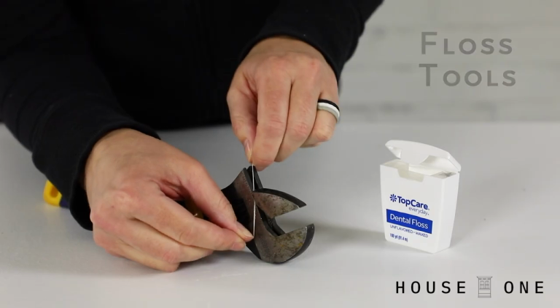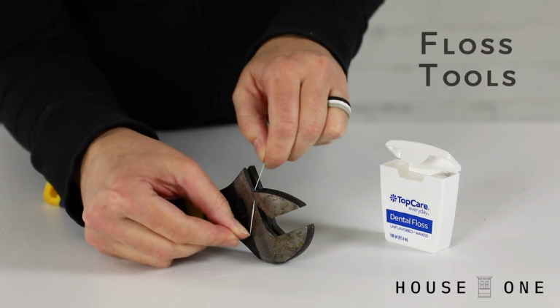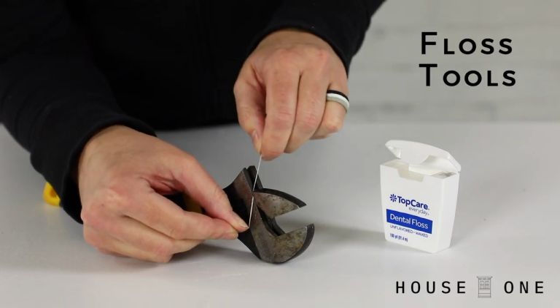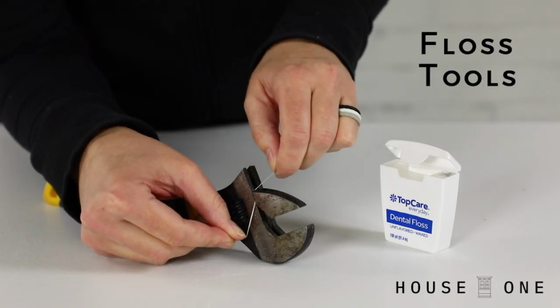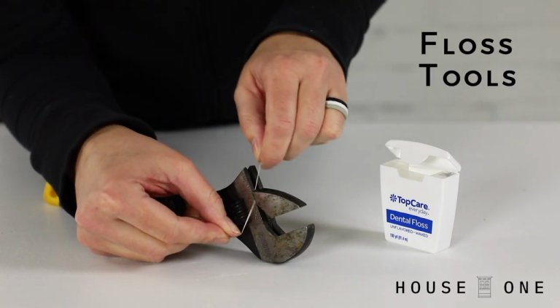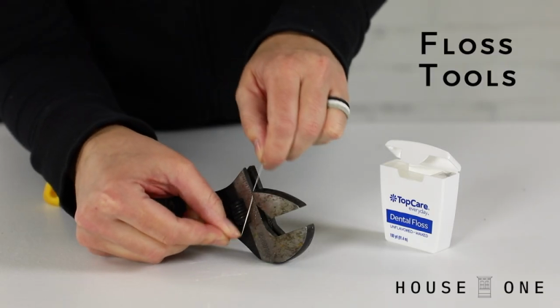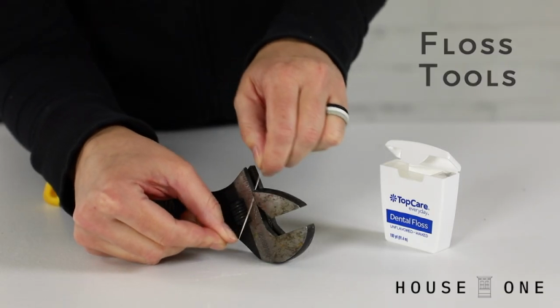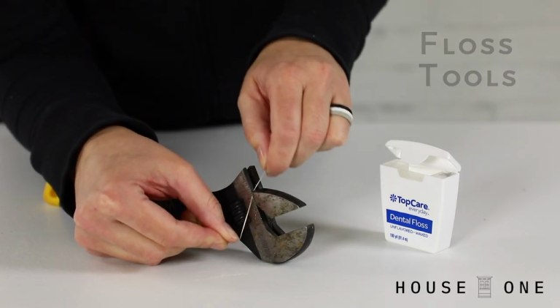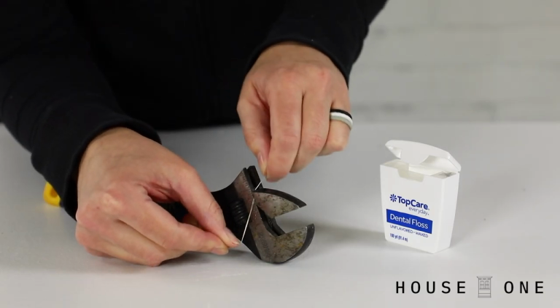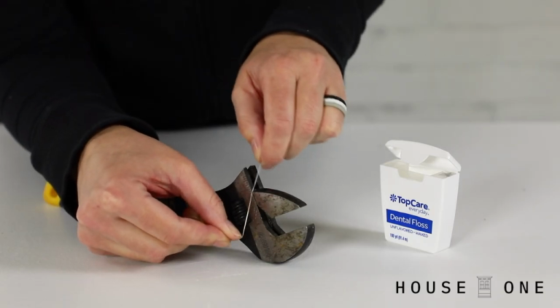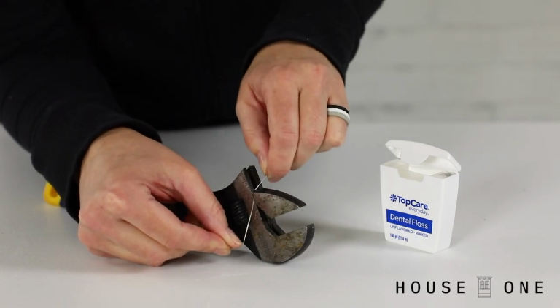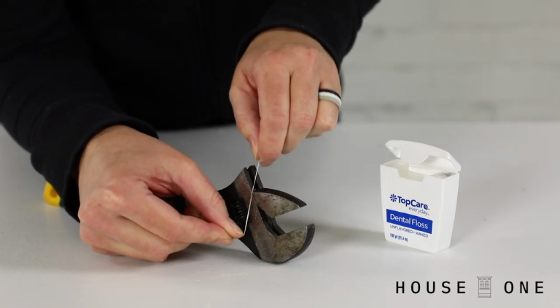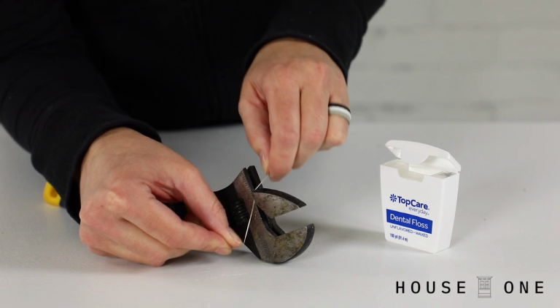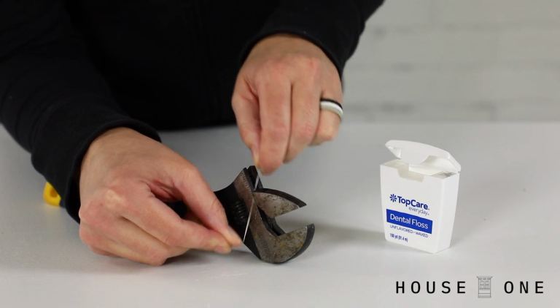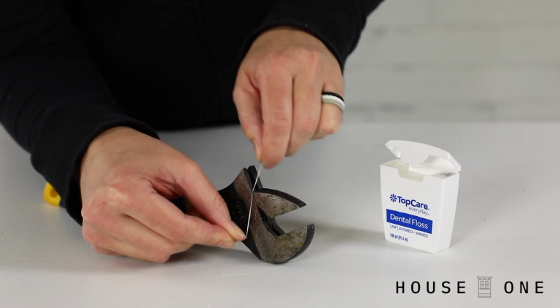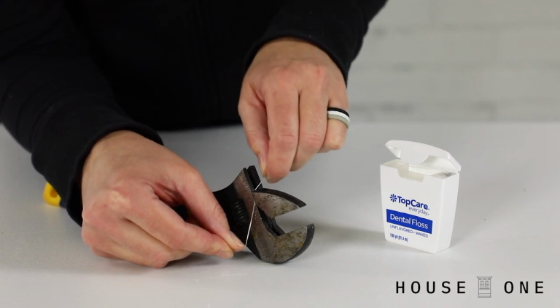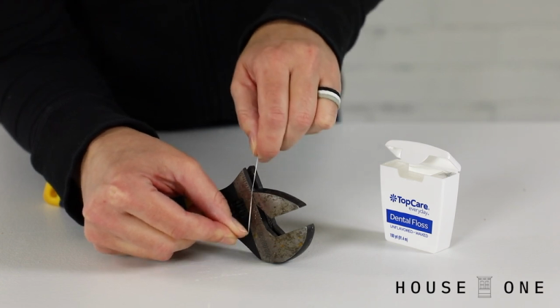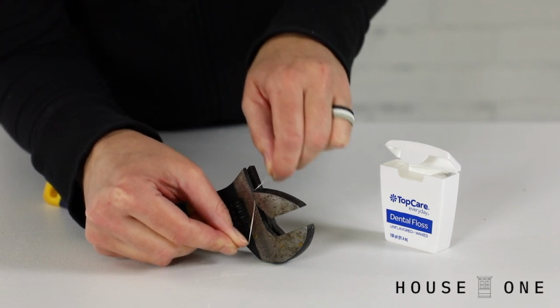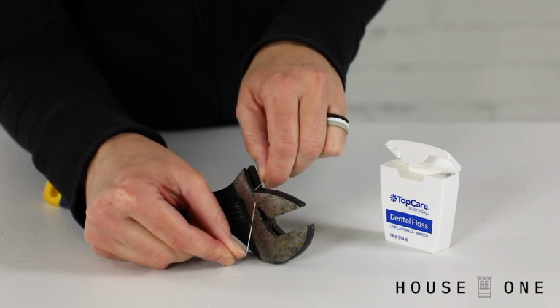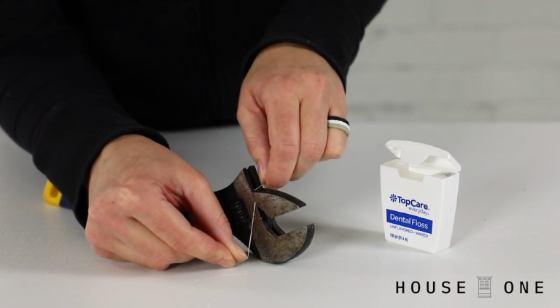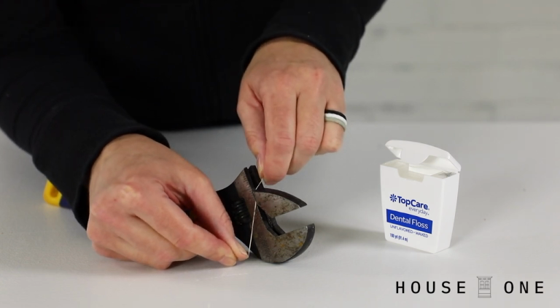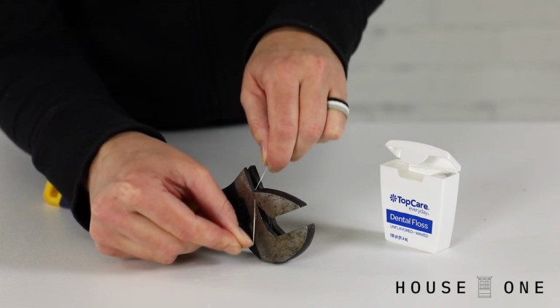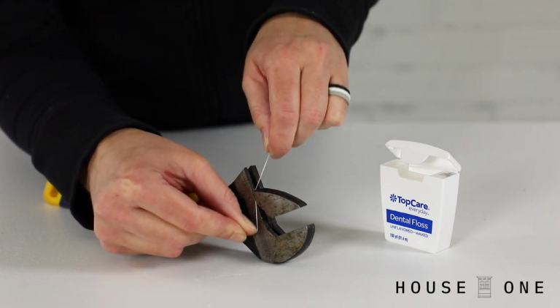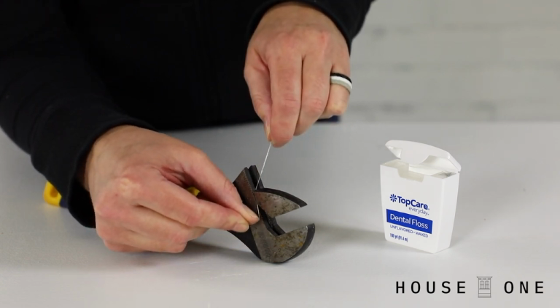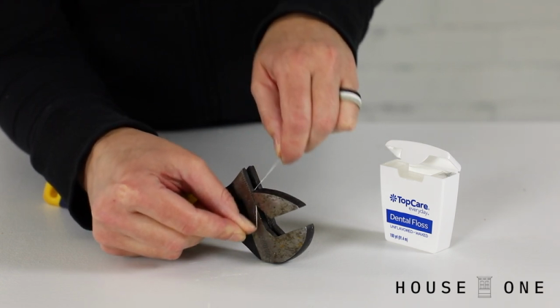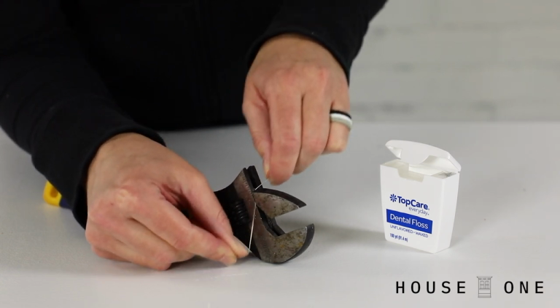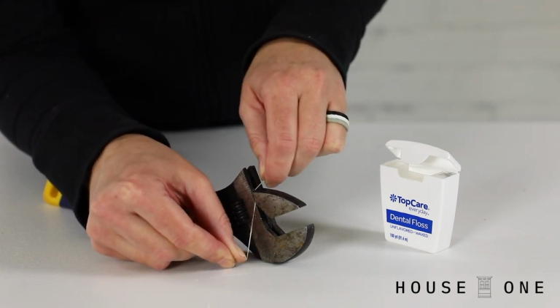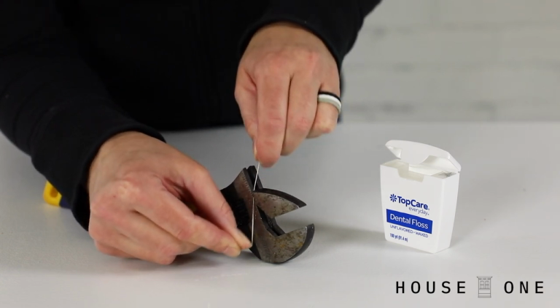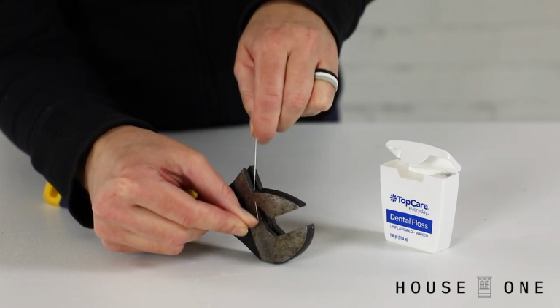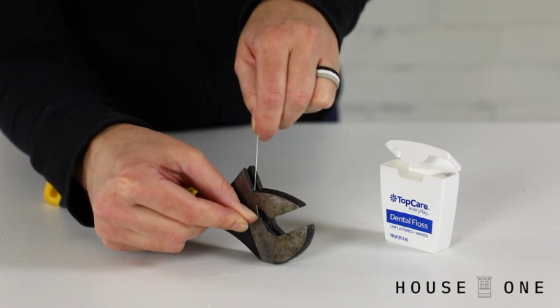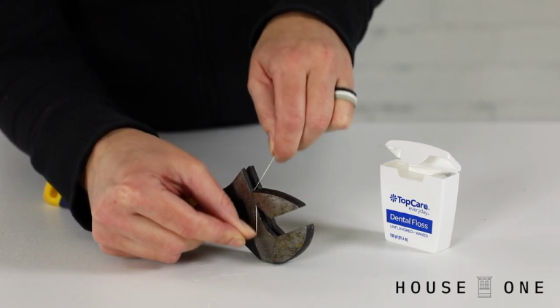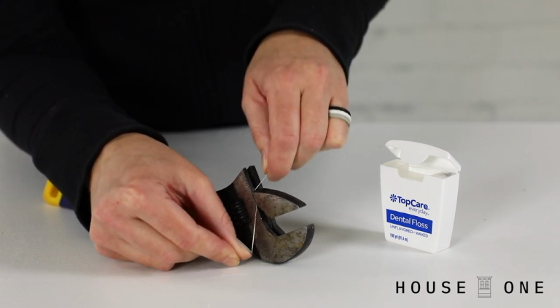Floss tools. Use dental floss to remove dirt from the threads on a screw, or from the crevices on a dirty tool.